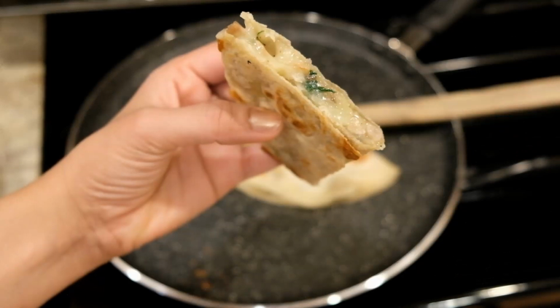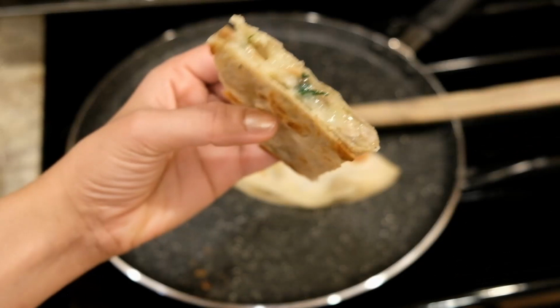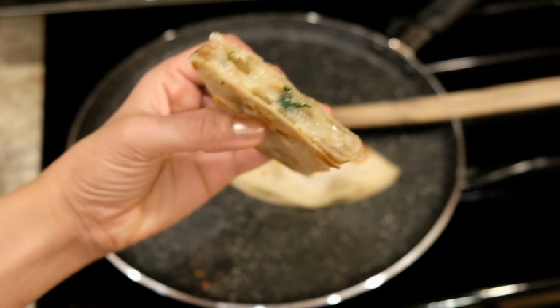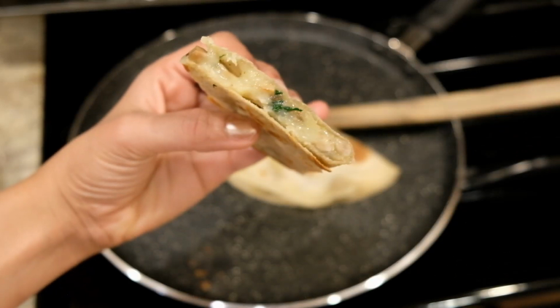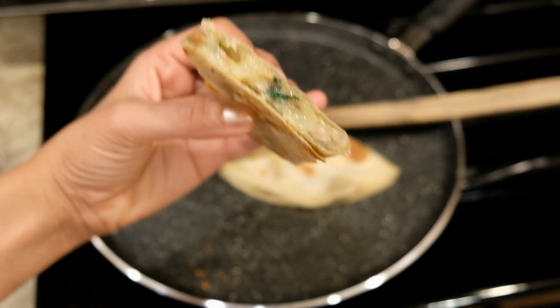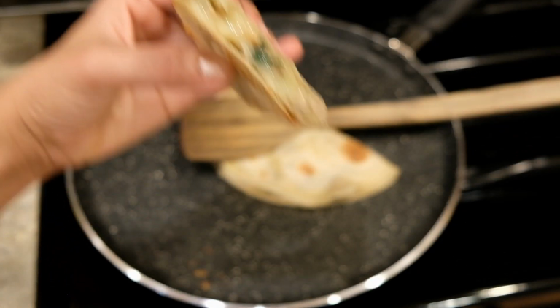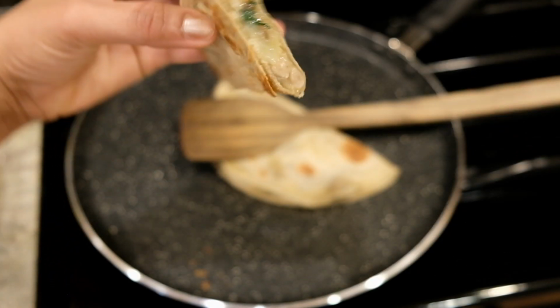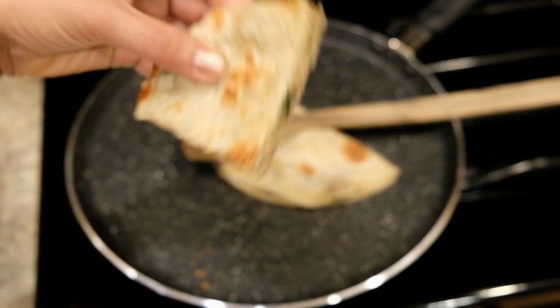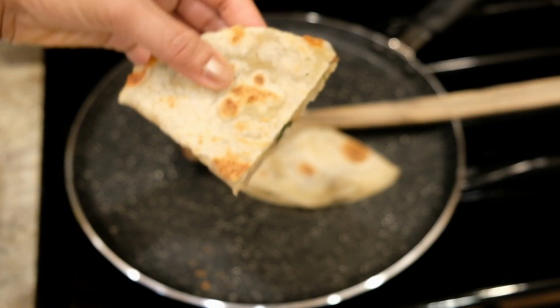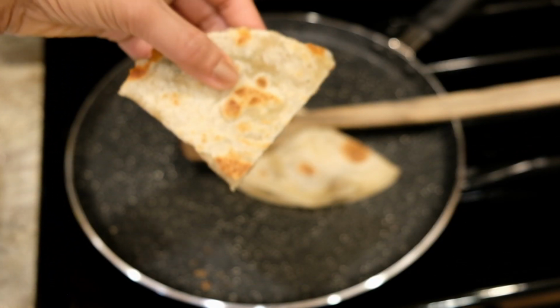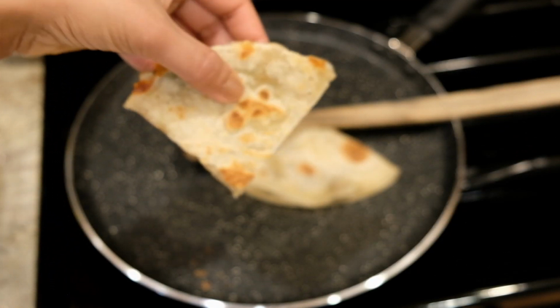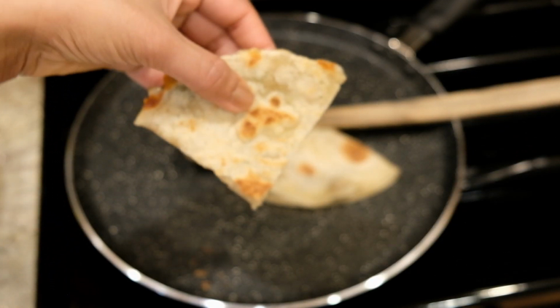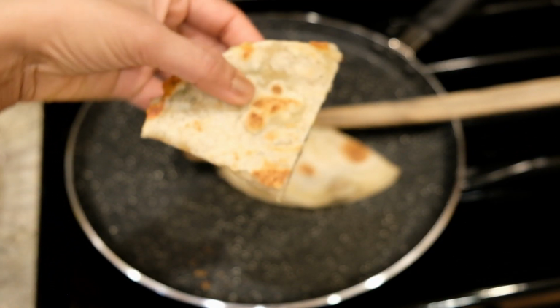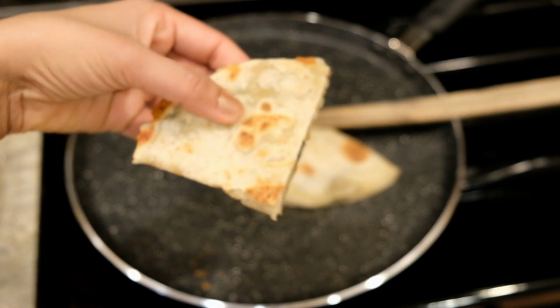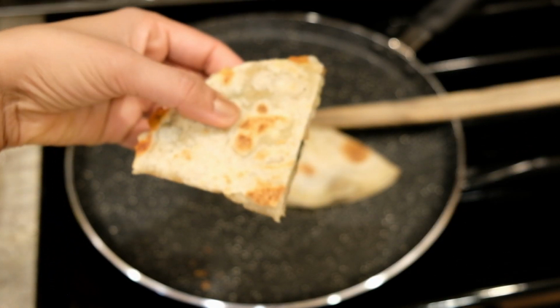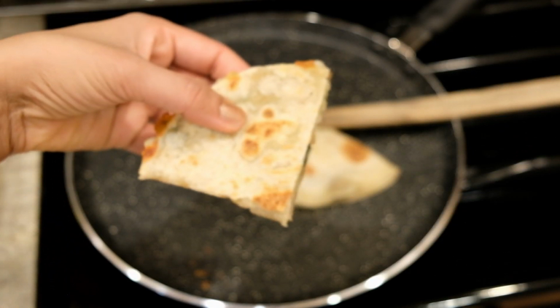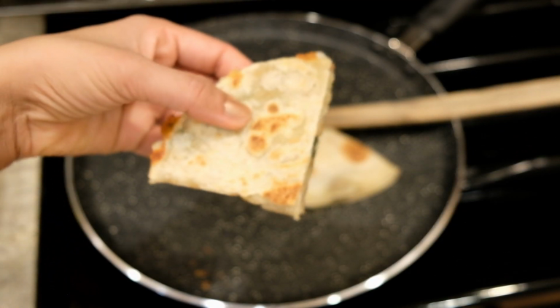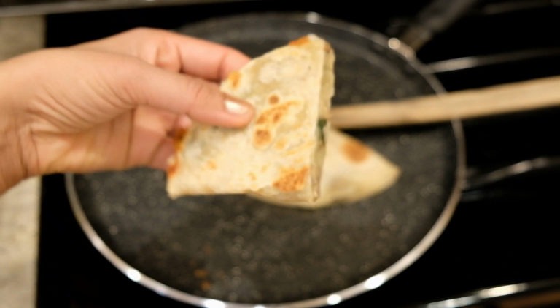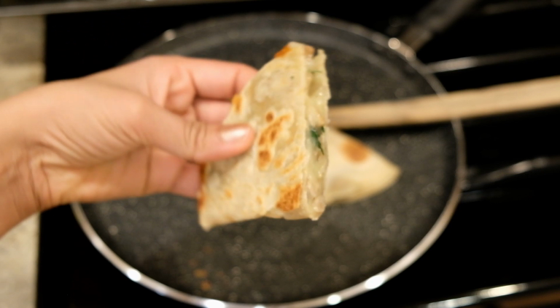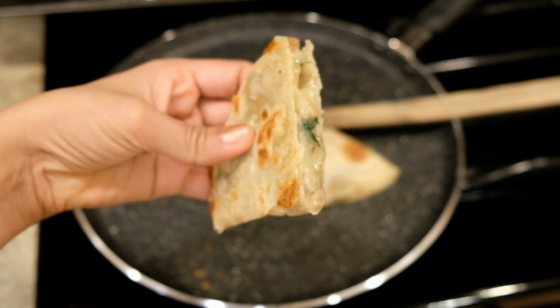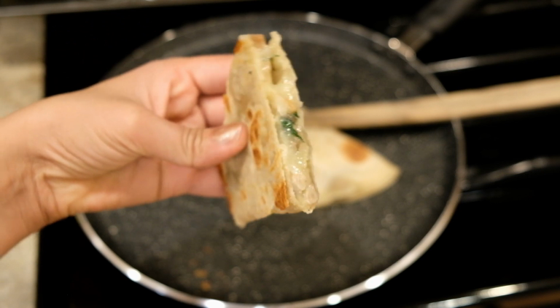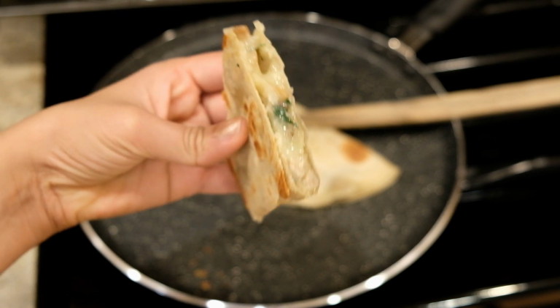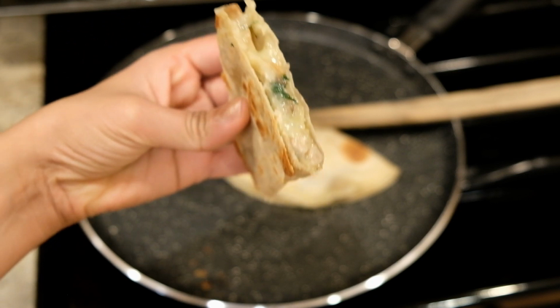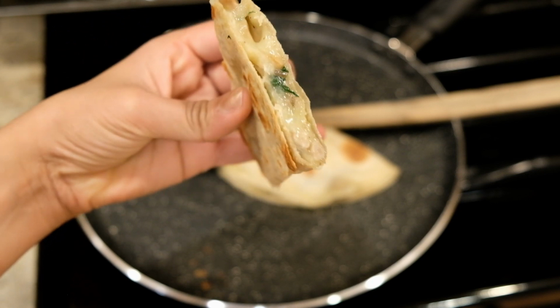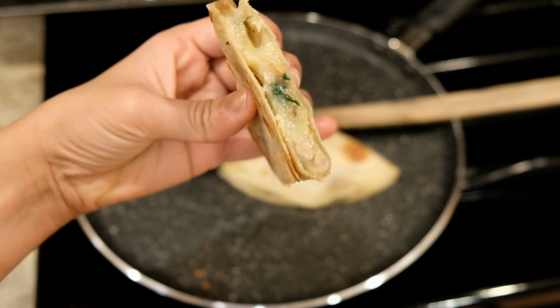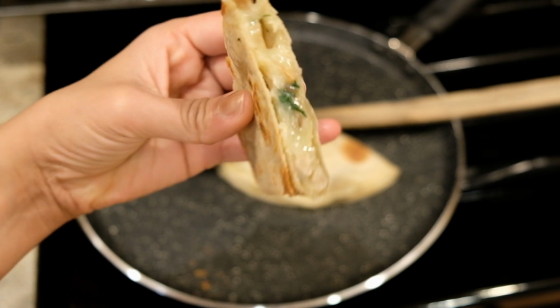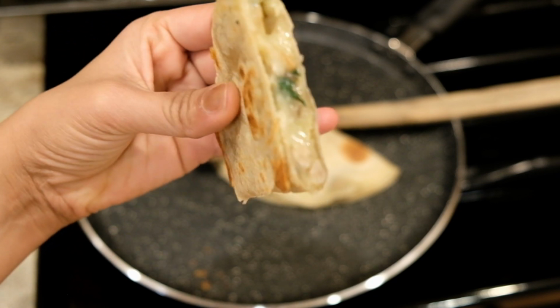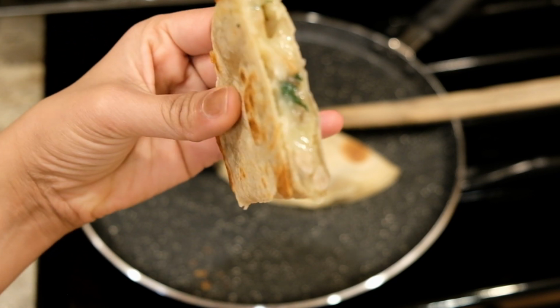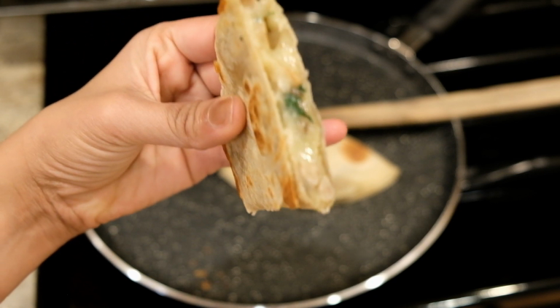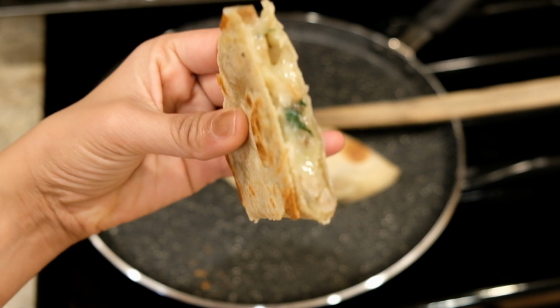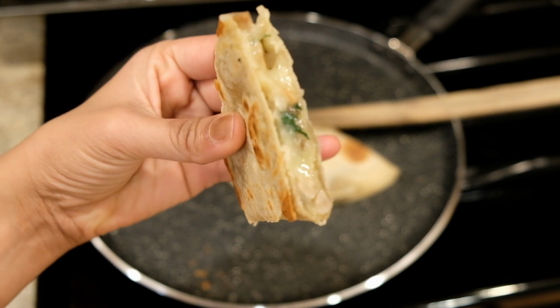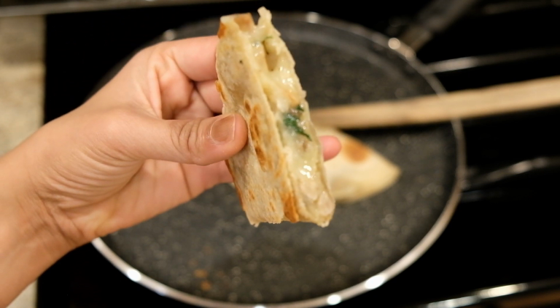This is our final product. The cheese will melt nicely in the pan. It tastes great. This makes a perfect lunch box.